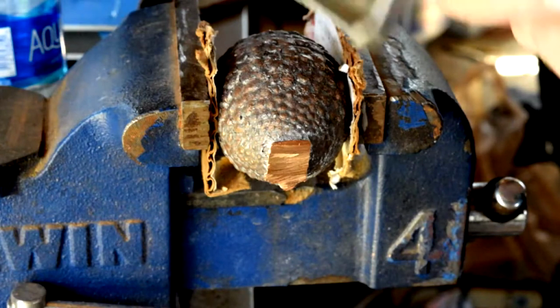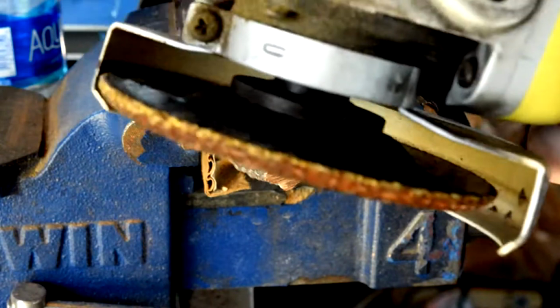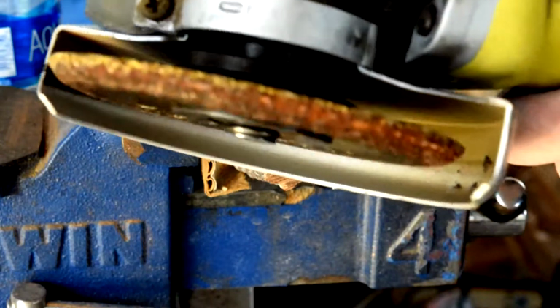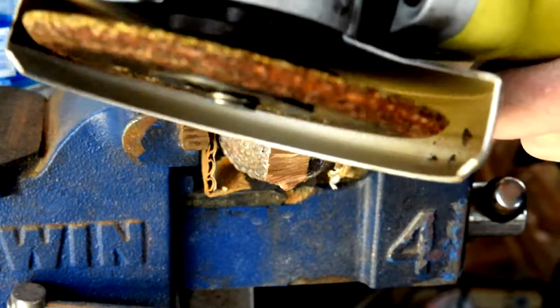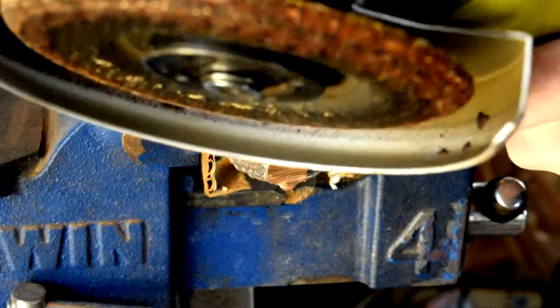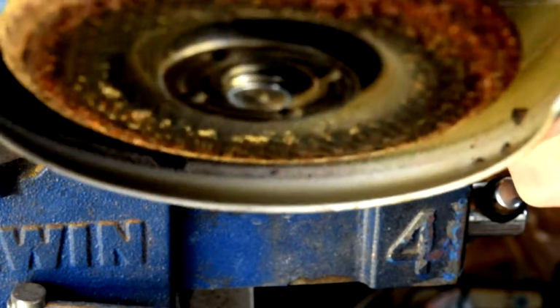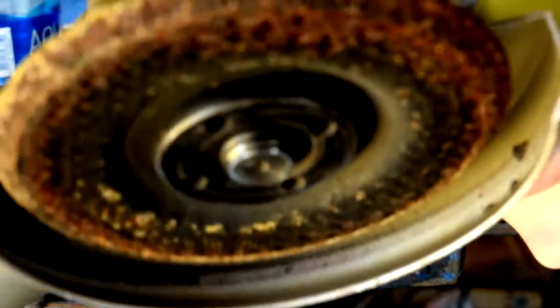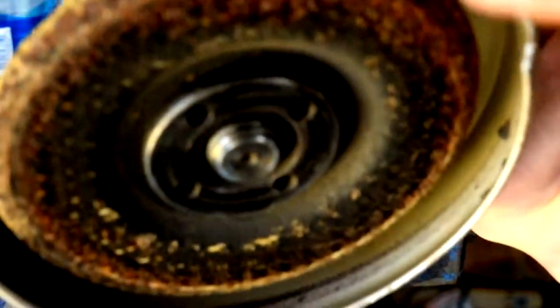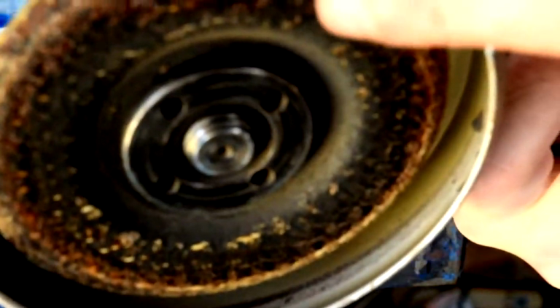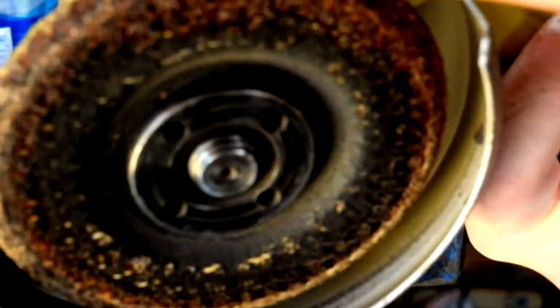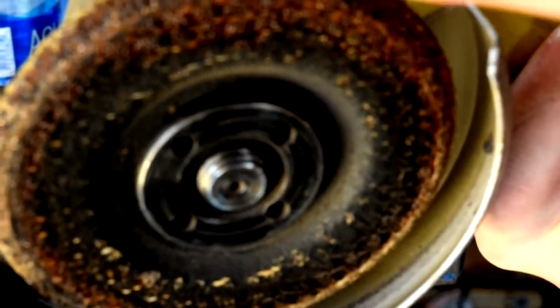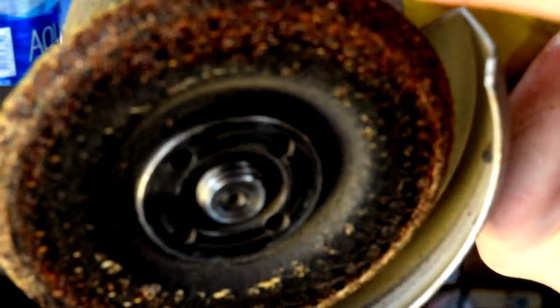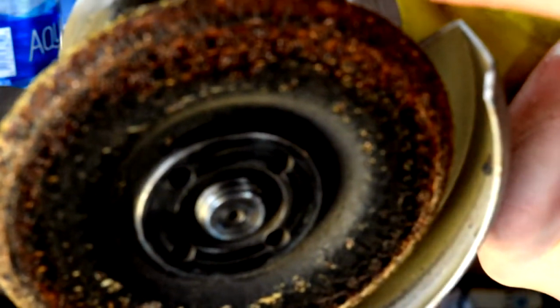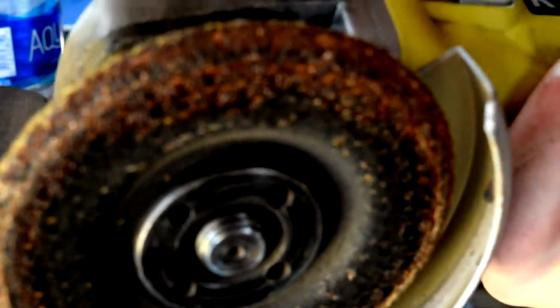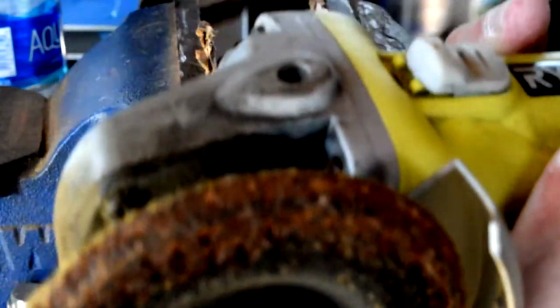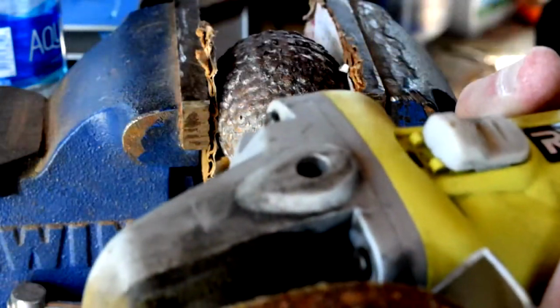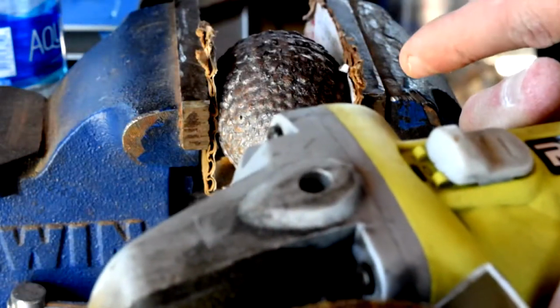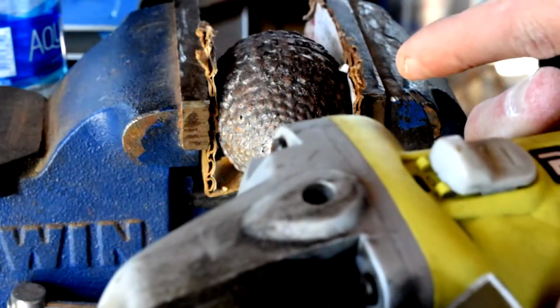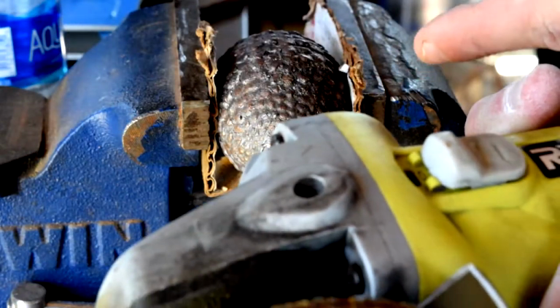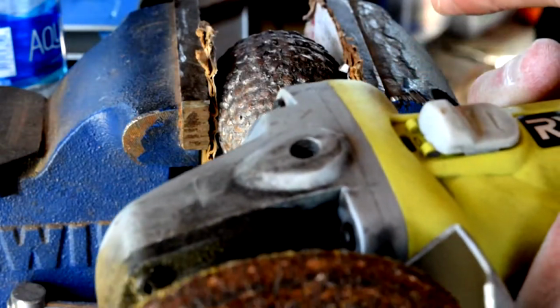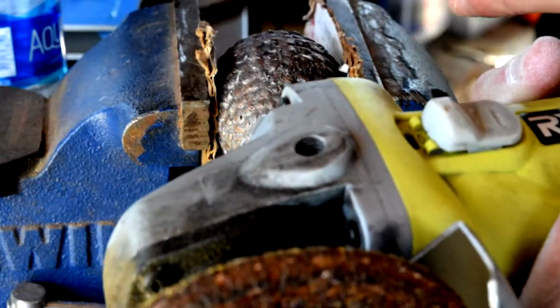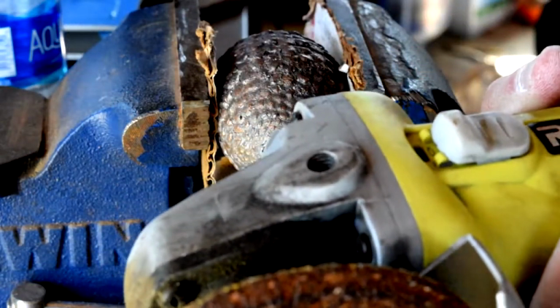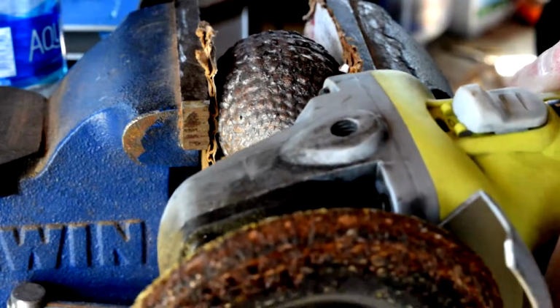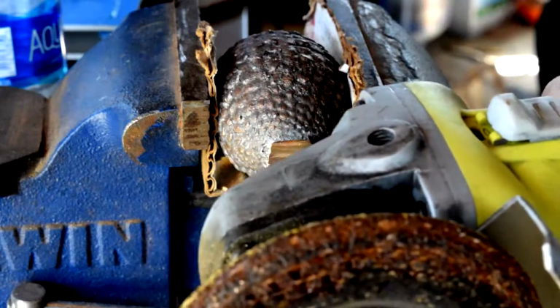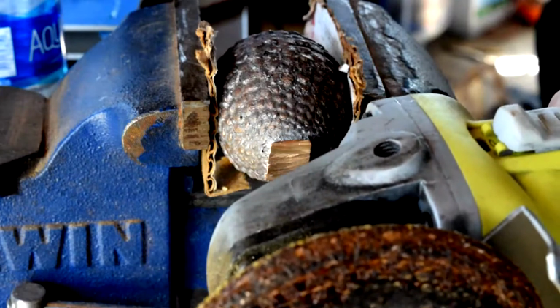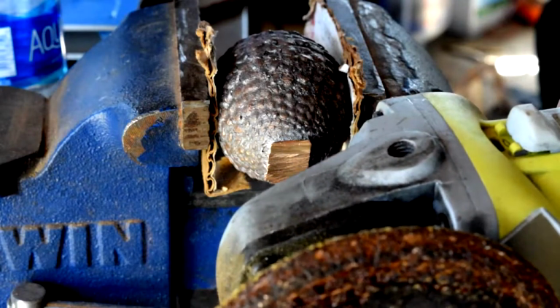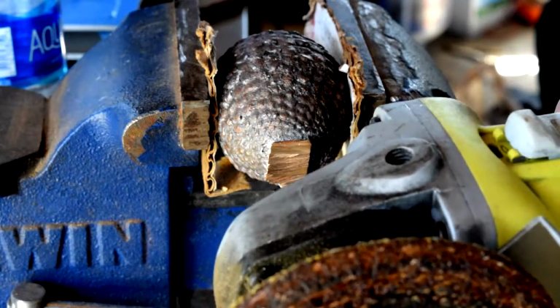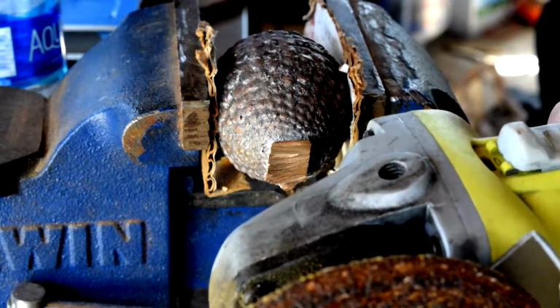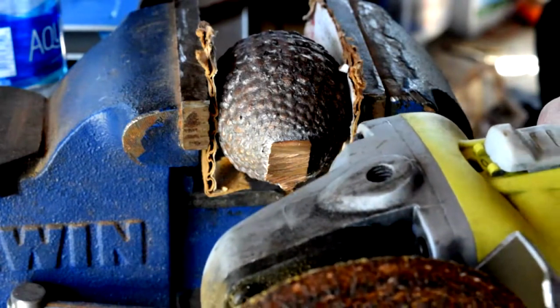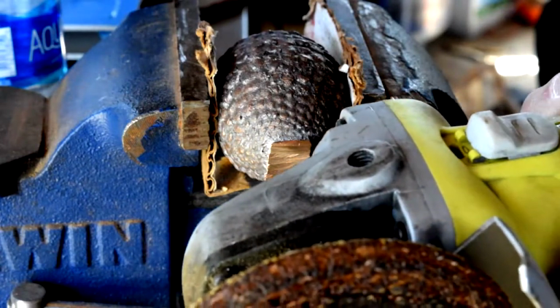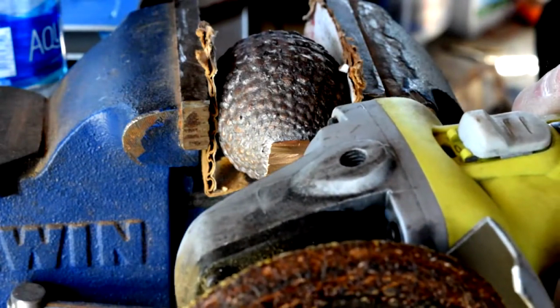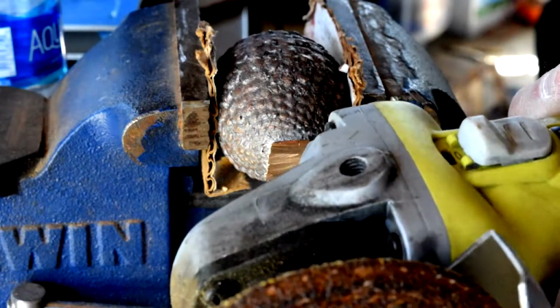Tip number one: don't use a grinding wheel as a cutoff wheel — it doesn't work that good, dumbass.